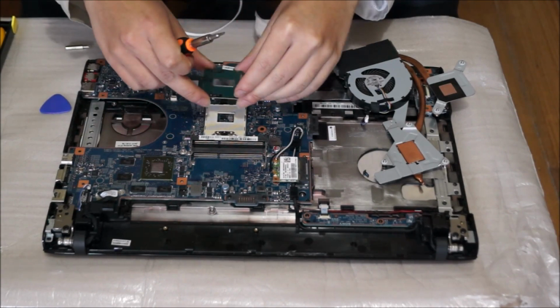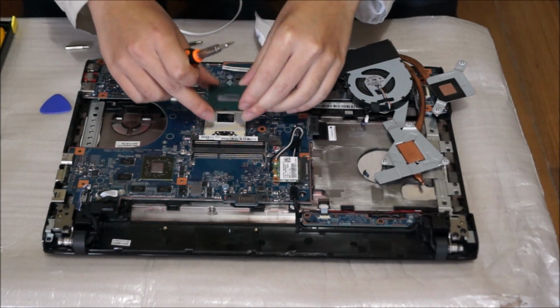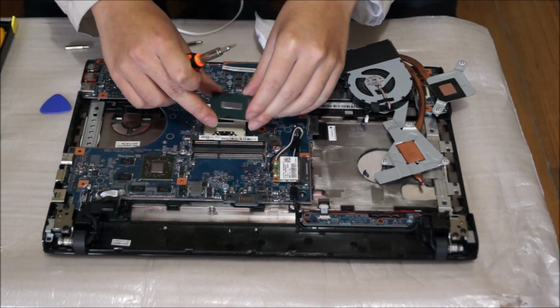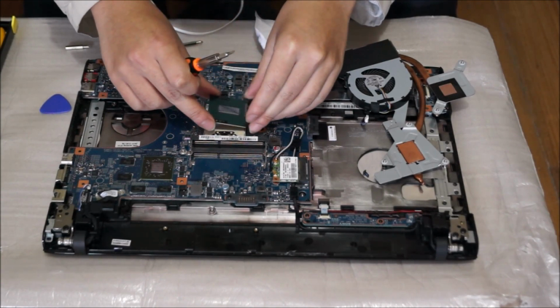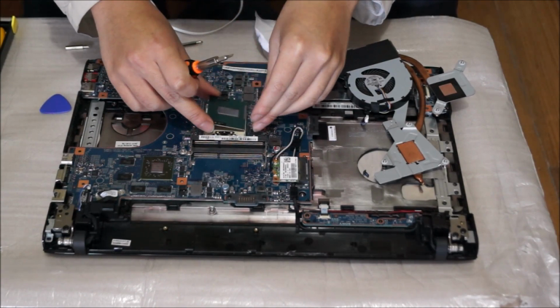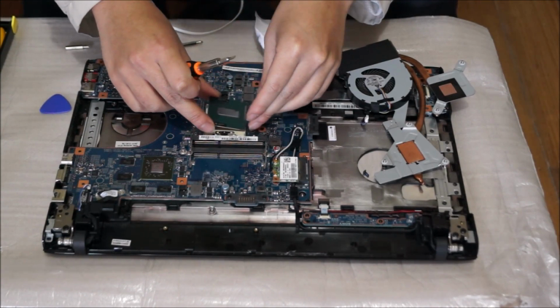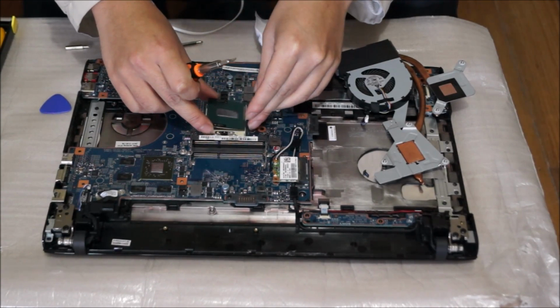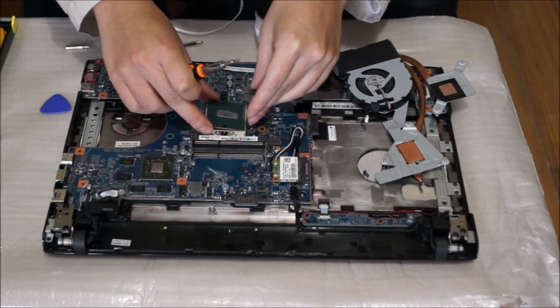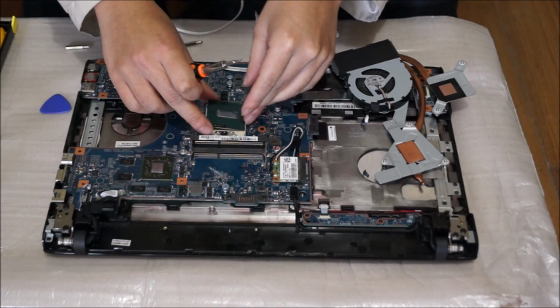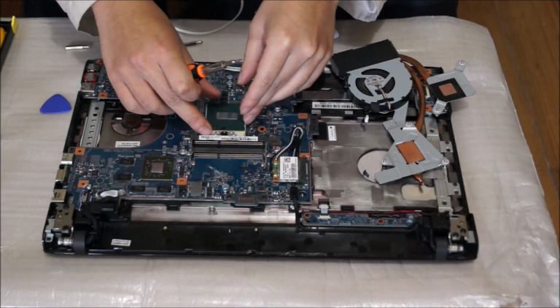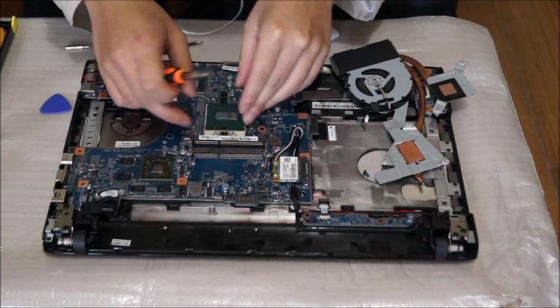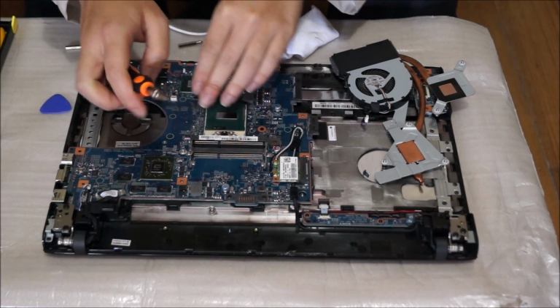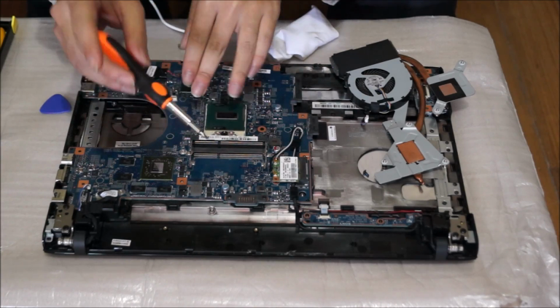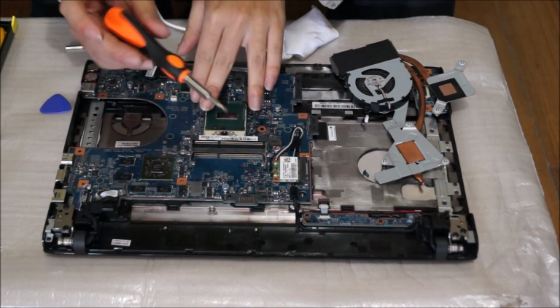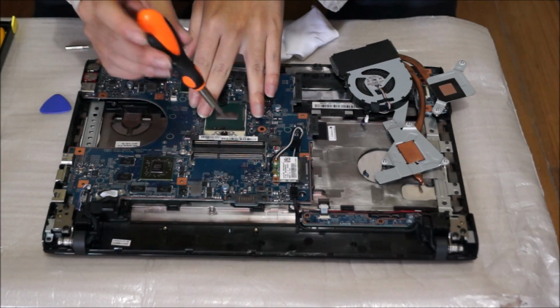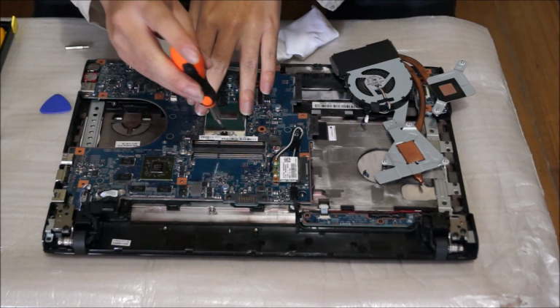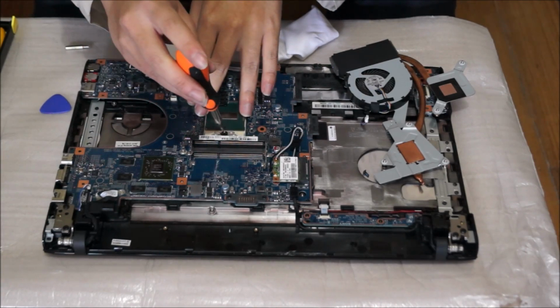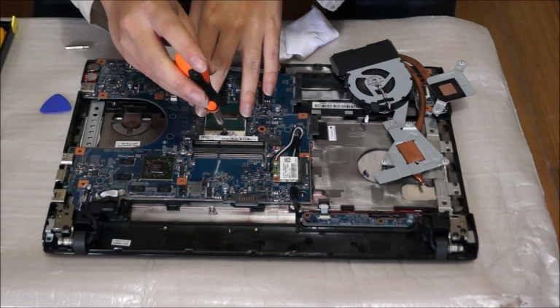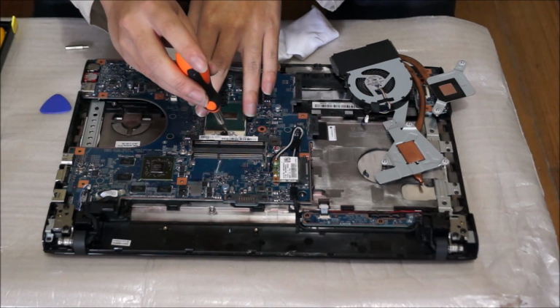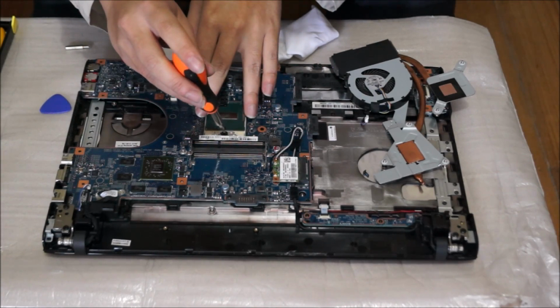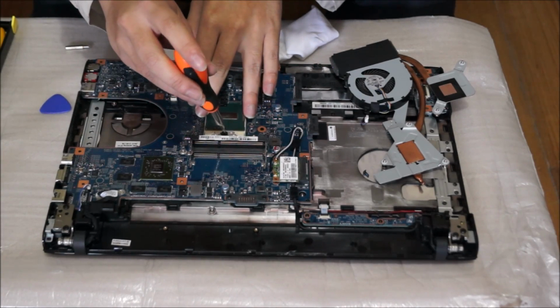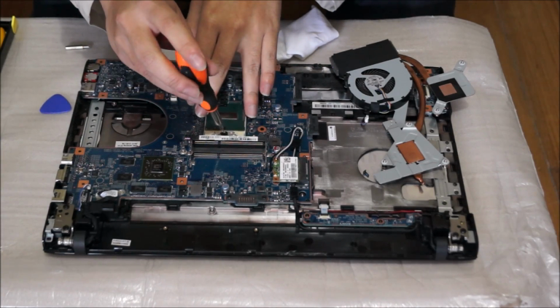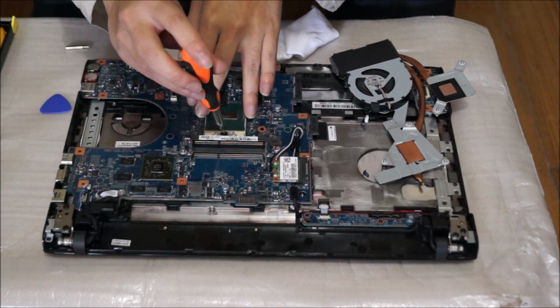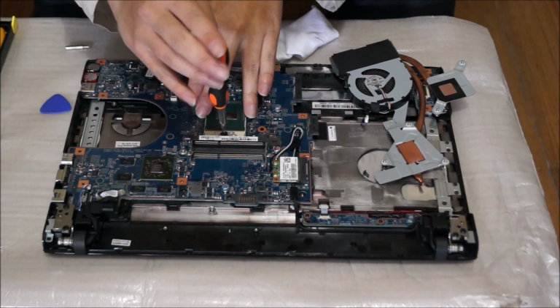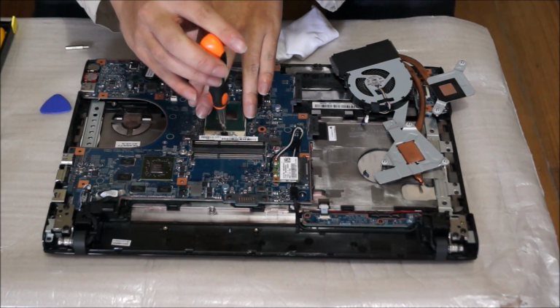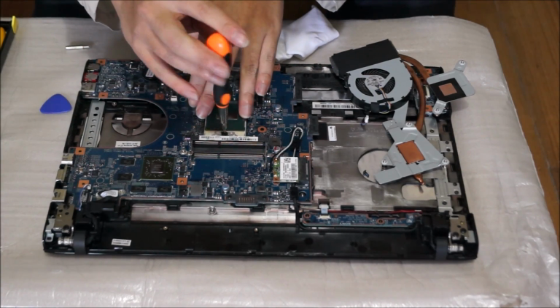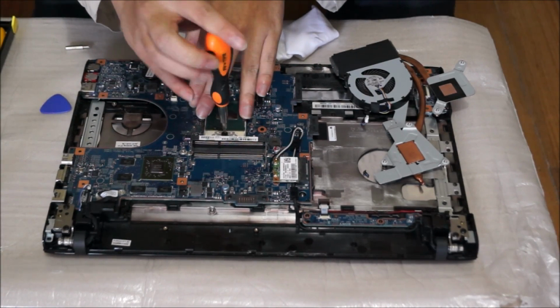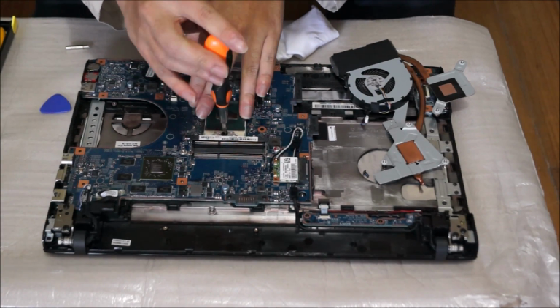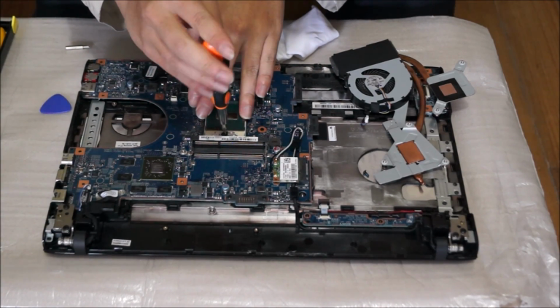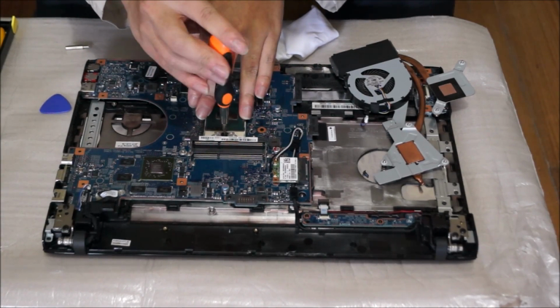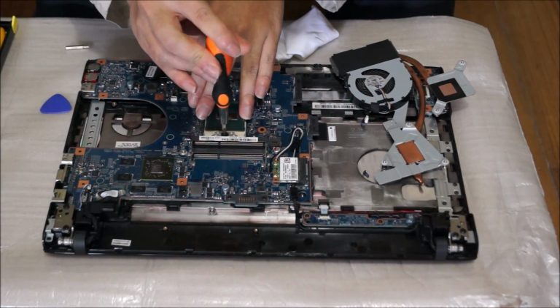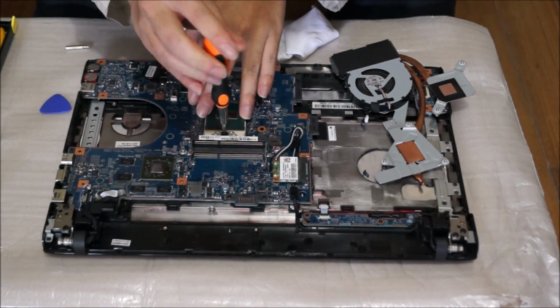On your motherboard you'll see that one of the corners has two markings — they look different to all the rest.